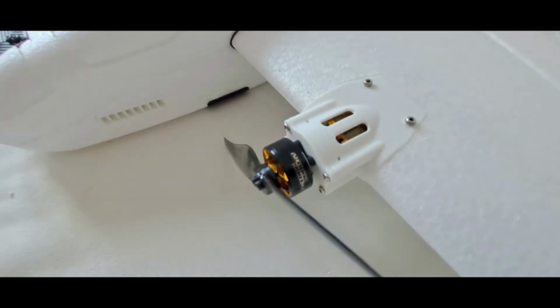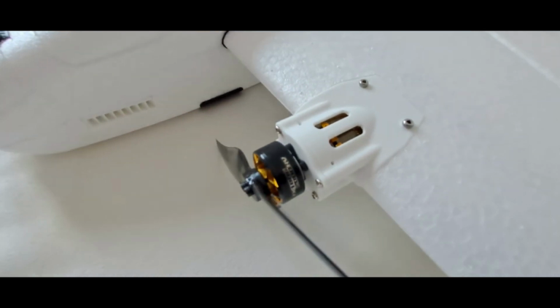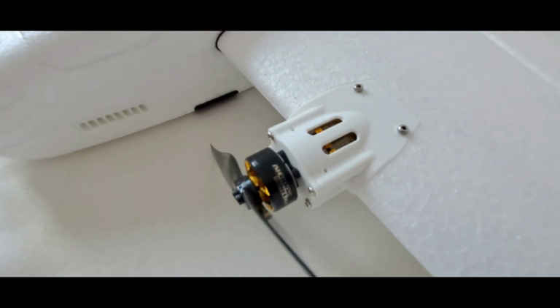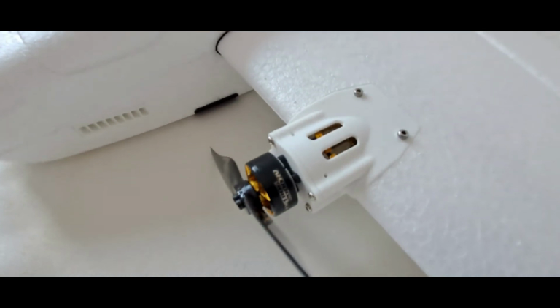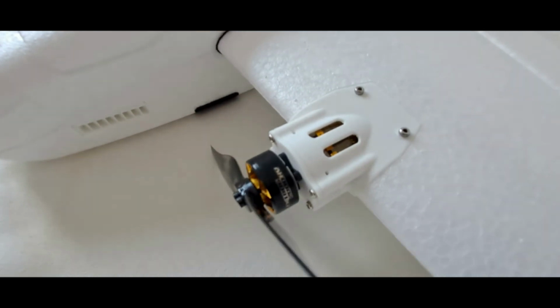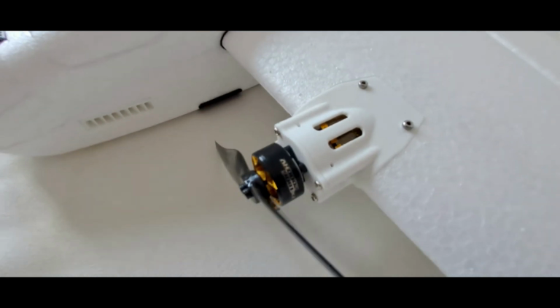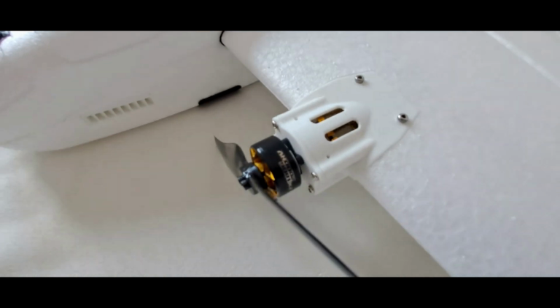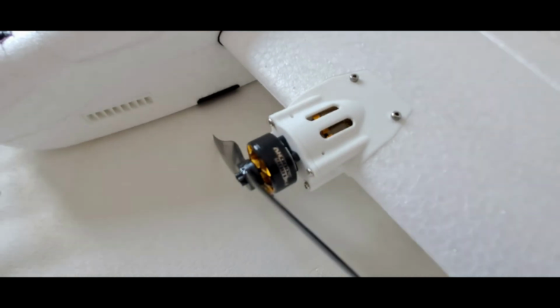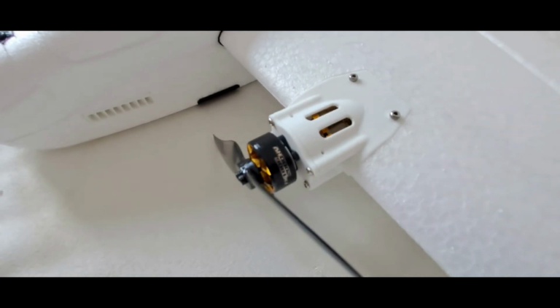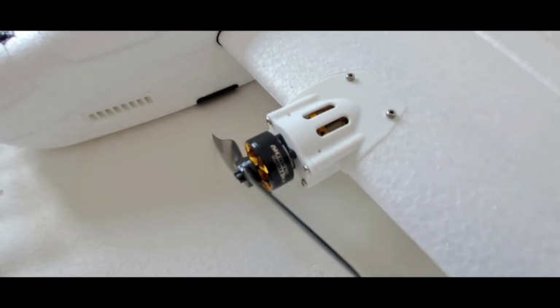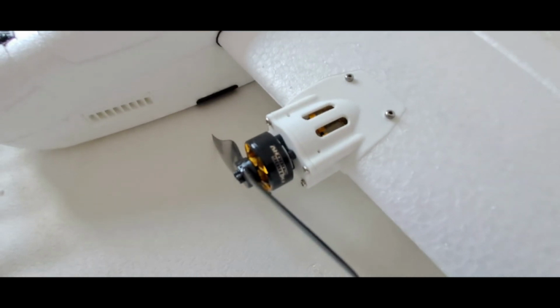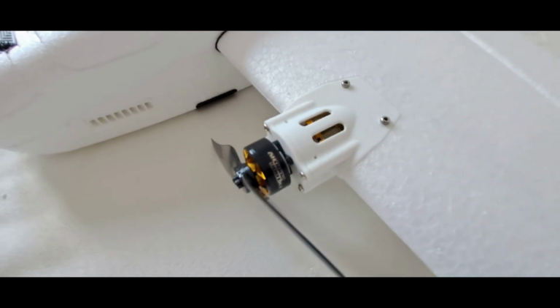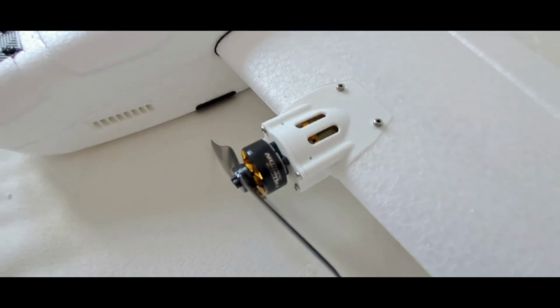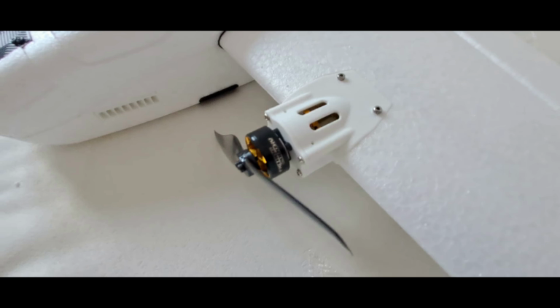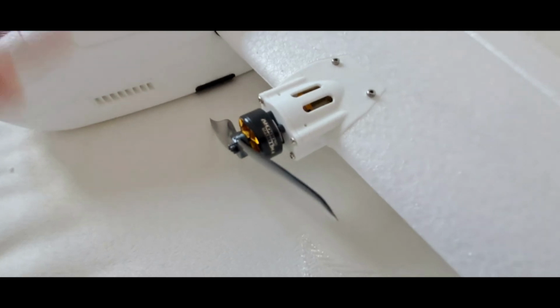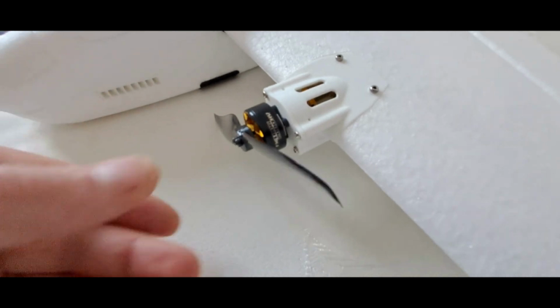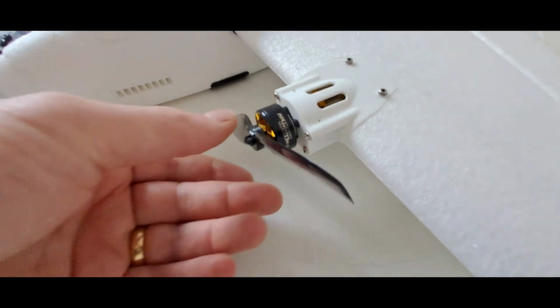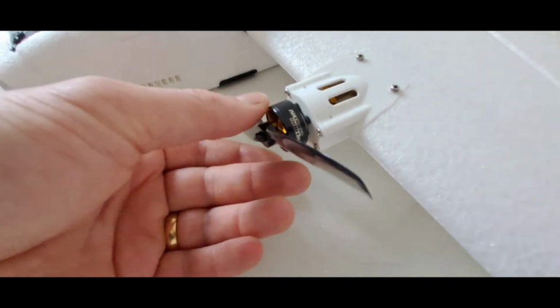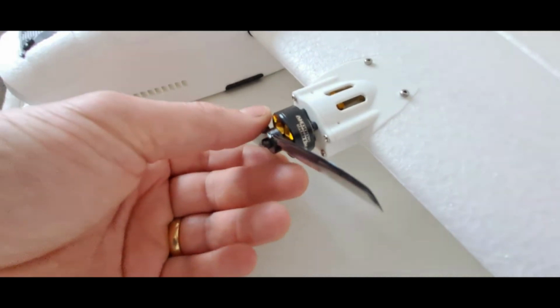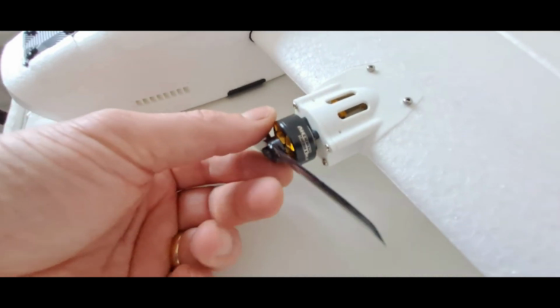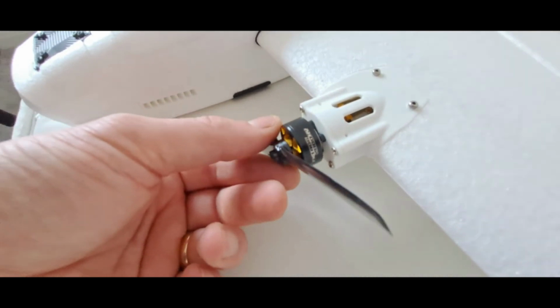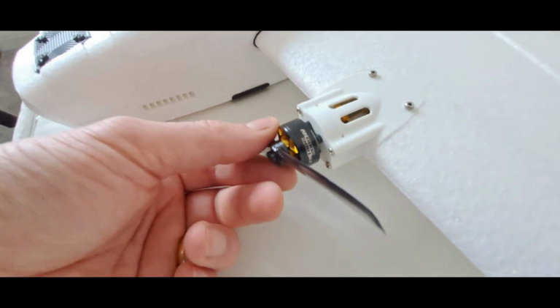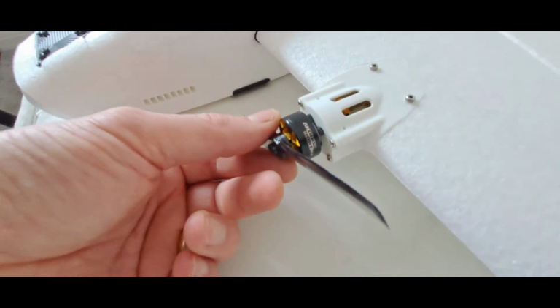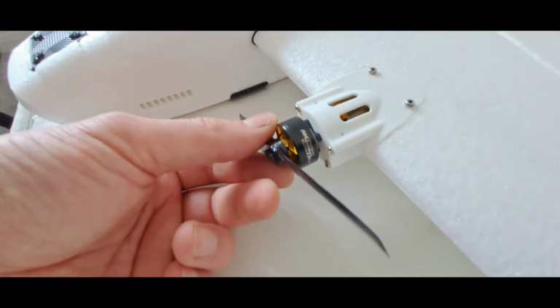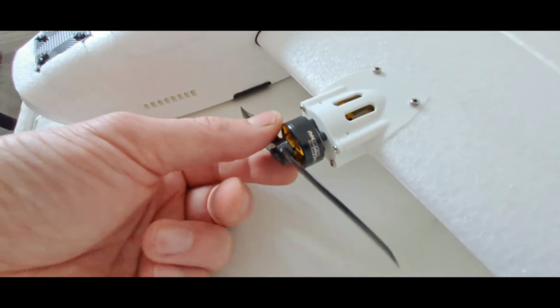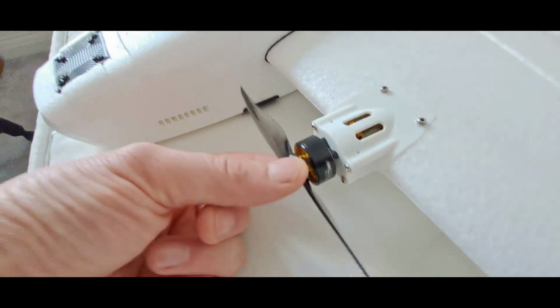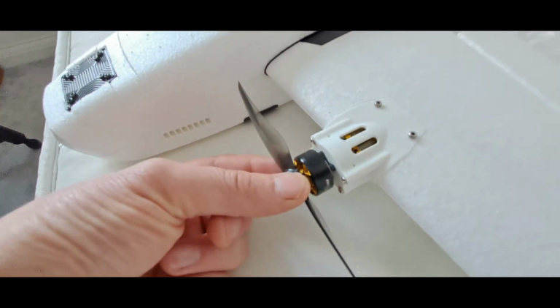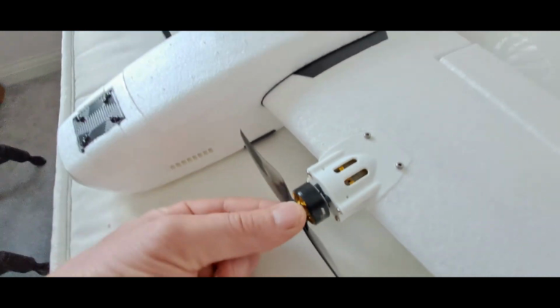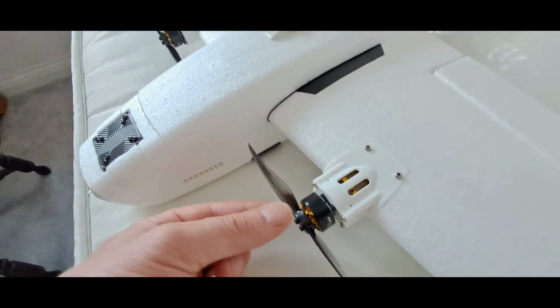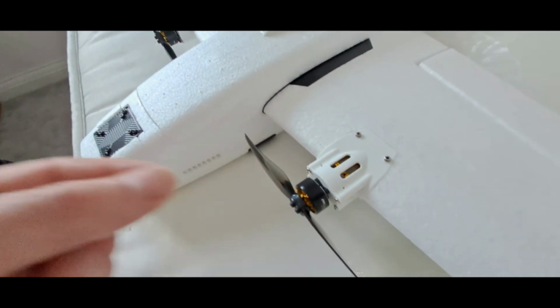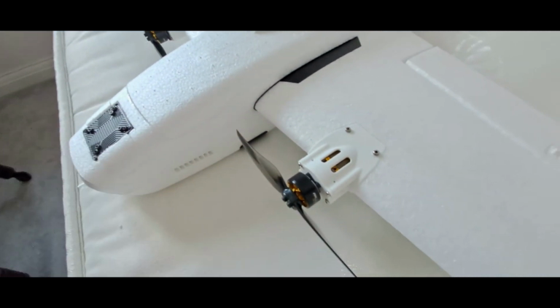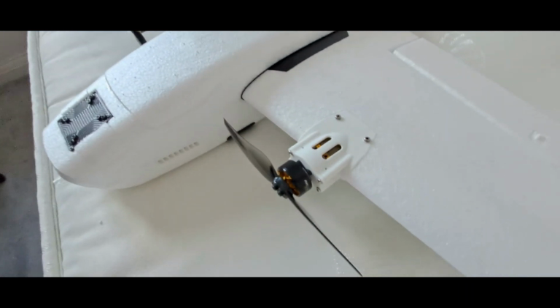Sorry, I'm trying to do this on my phone and it's pretty rubbish. Anyway, they are 1806 2000kV motors.